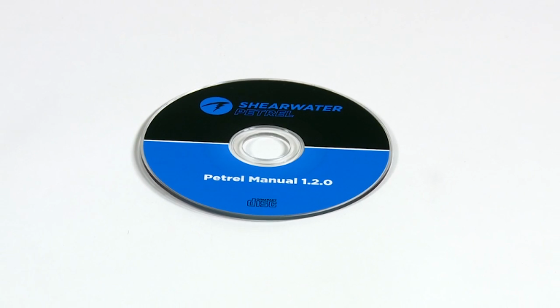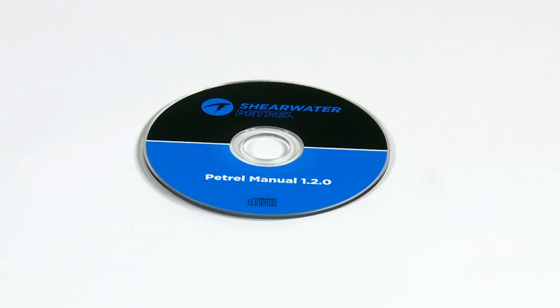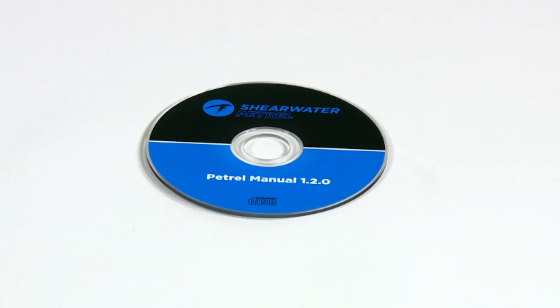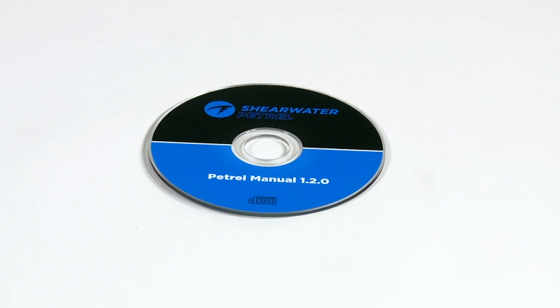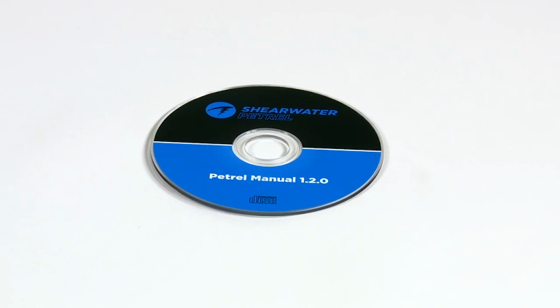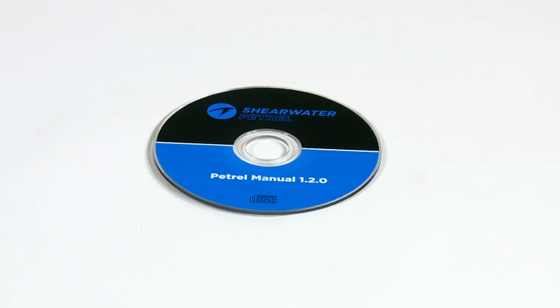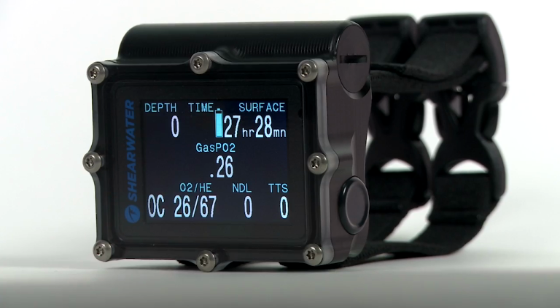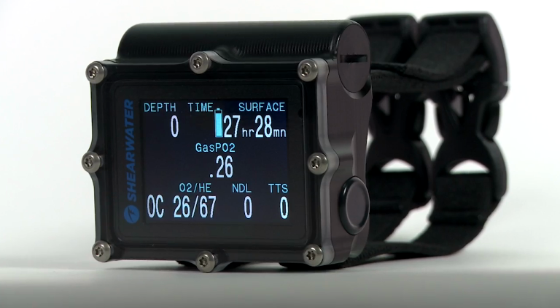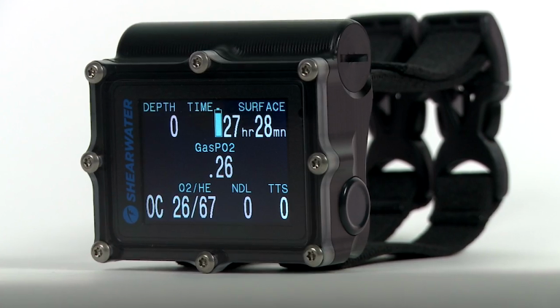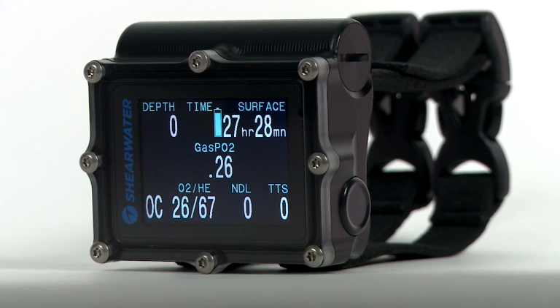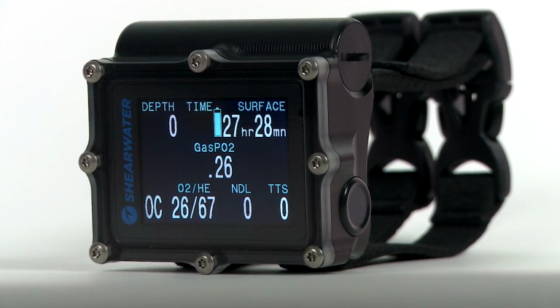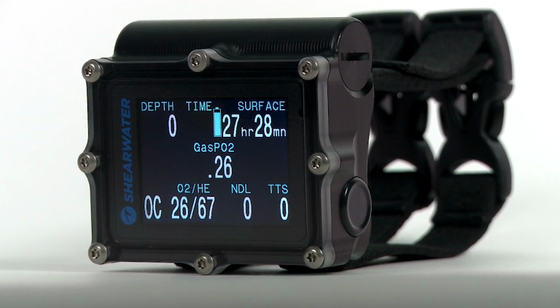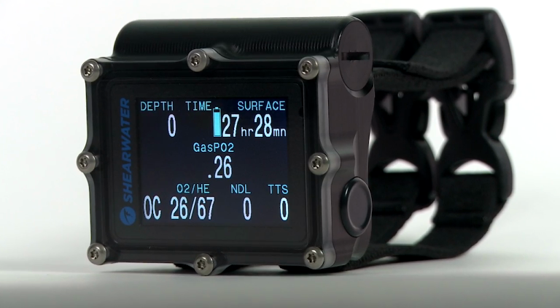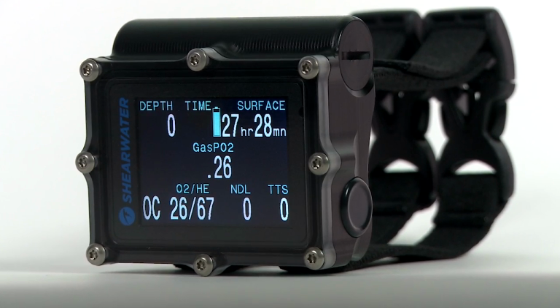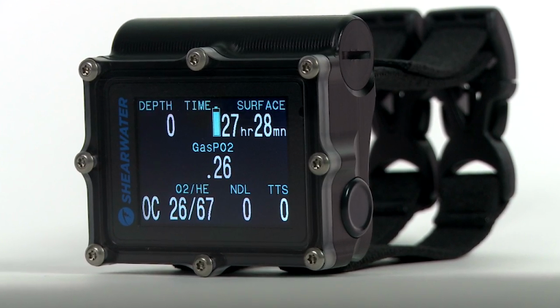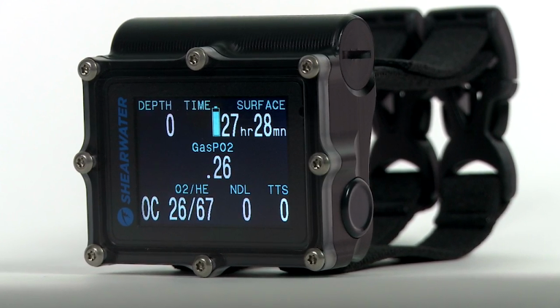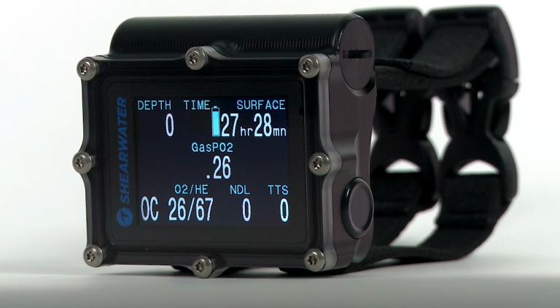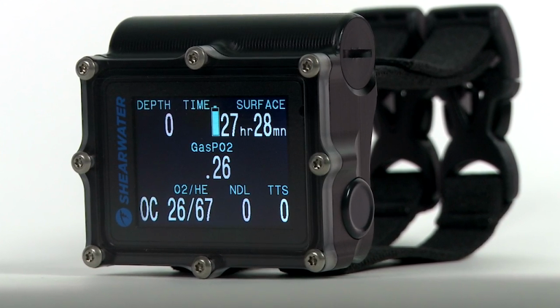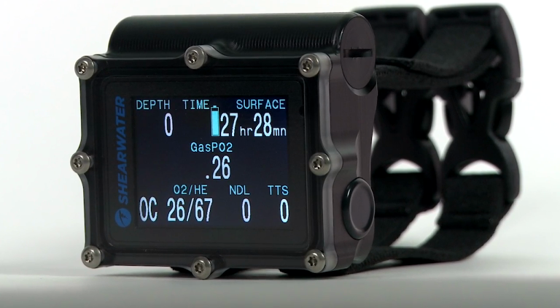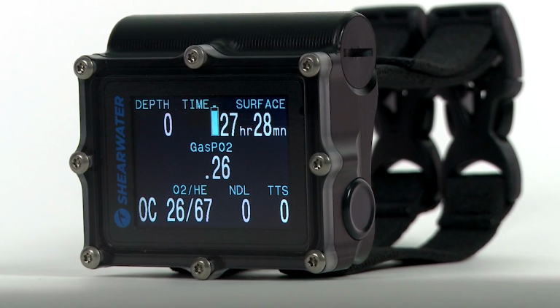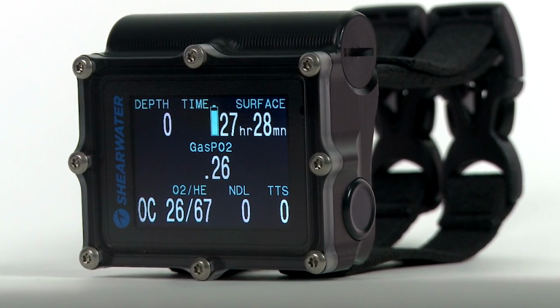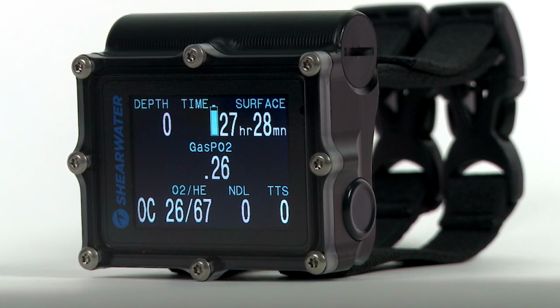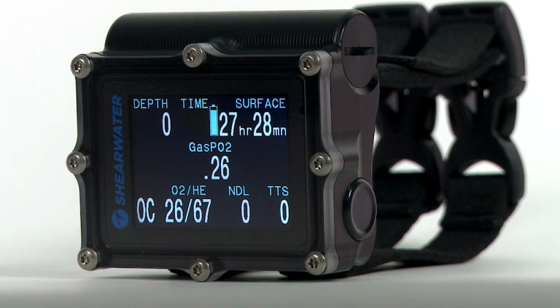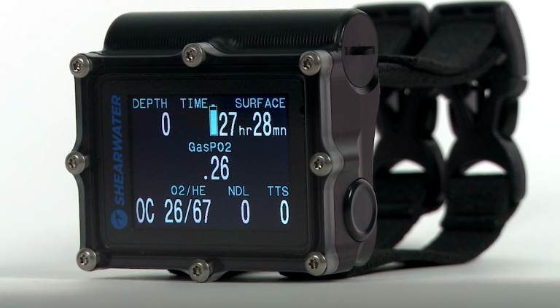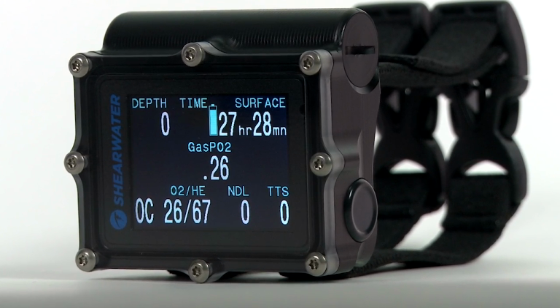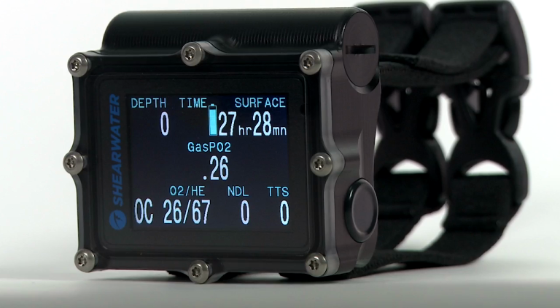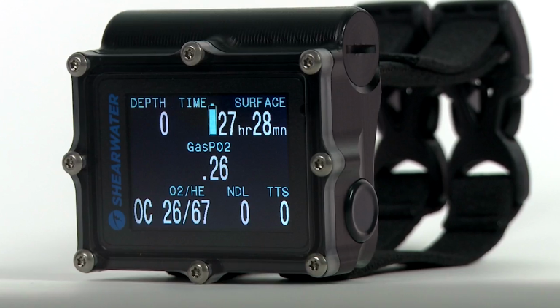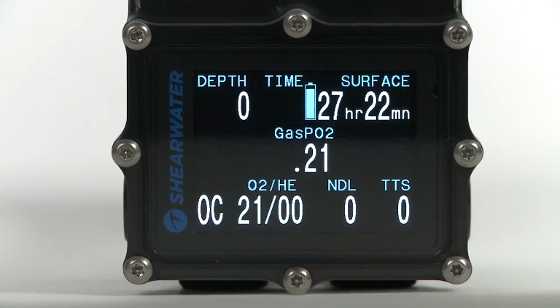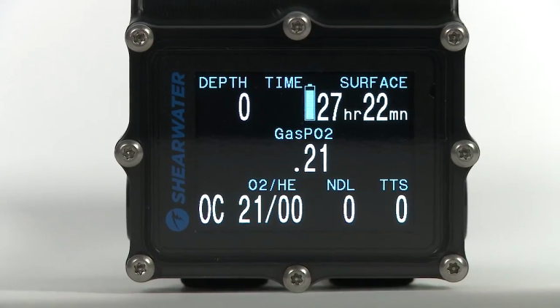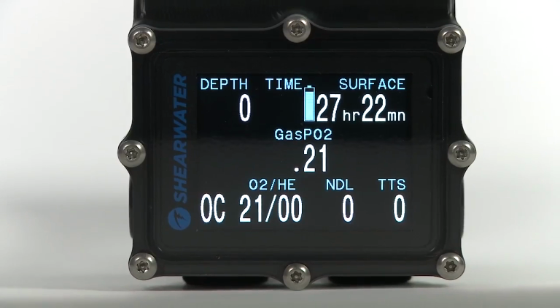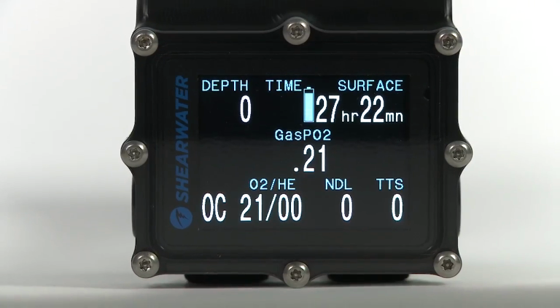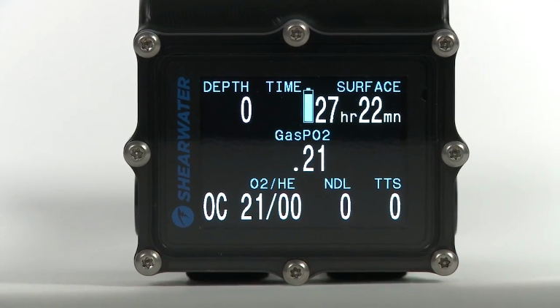The bottom line? No matter how advanced your adventure, the Shearwater Petrol simplifies planning and executing your dive.